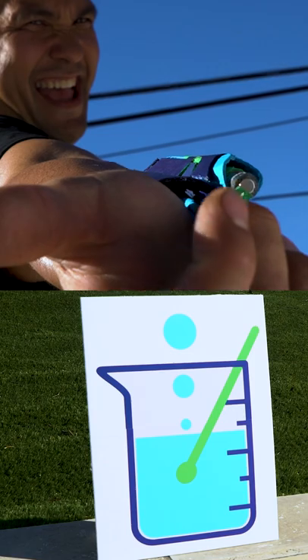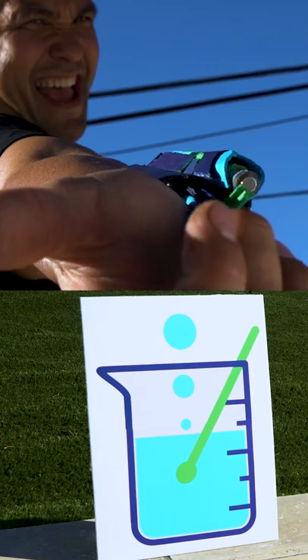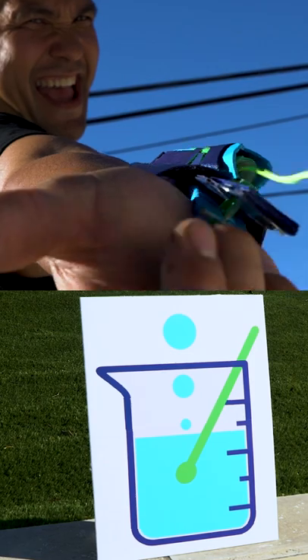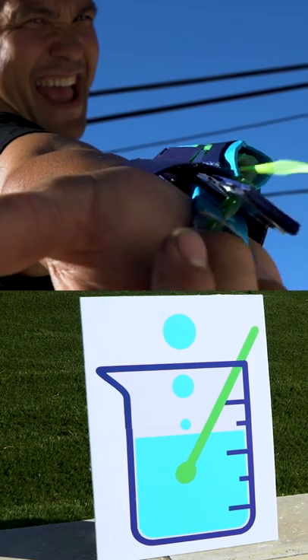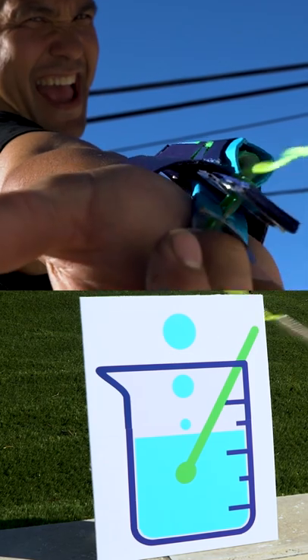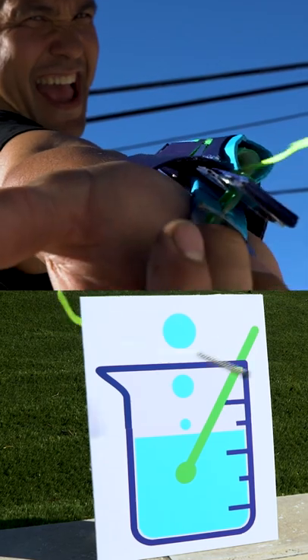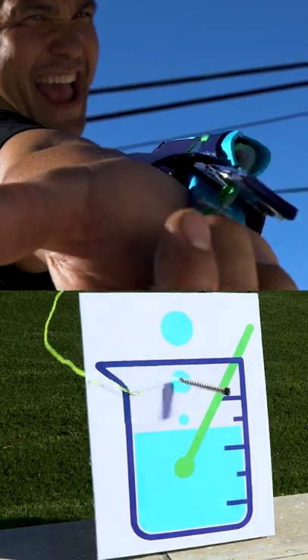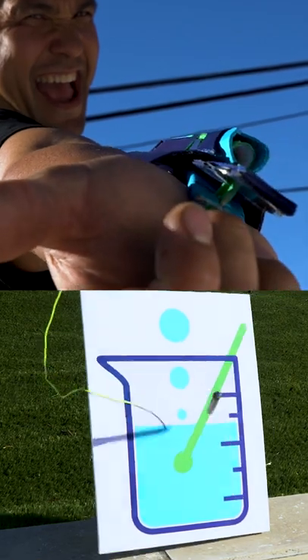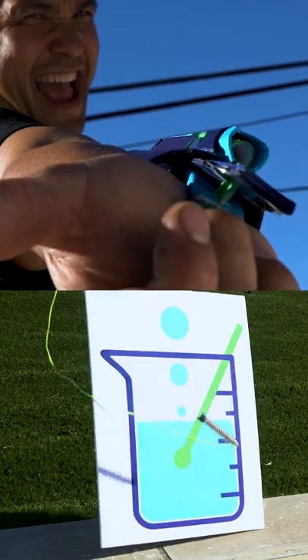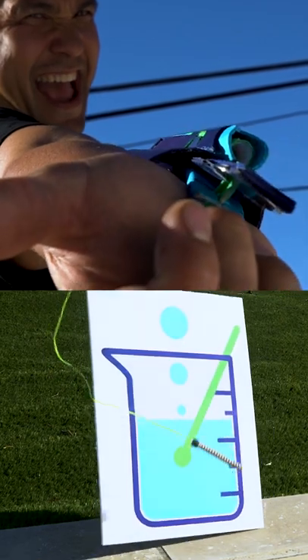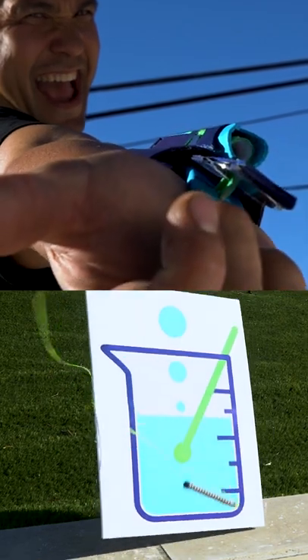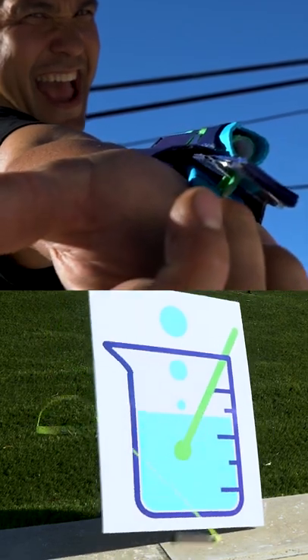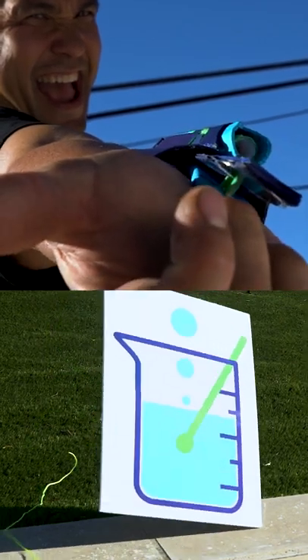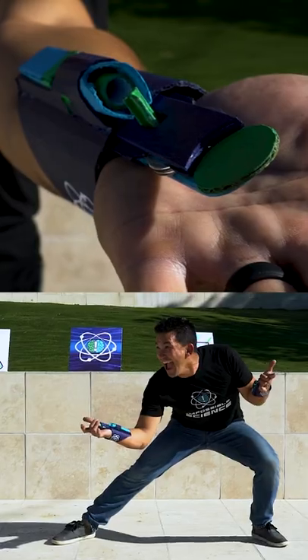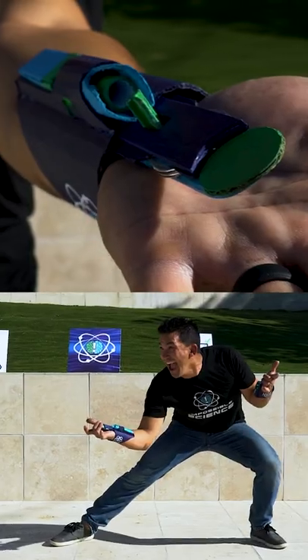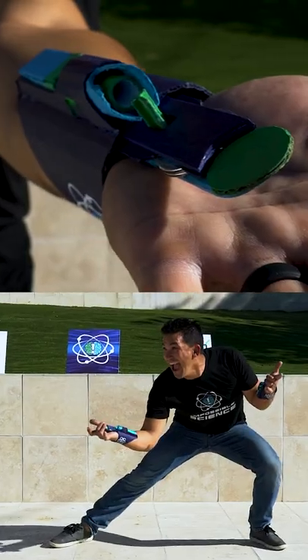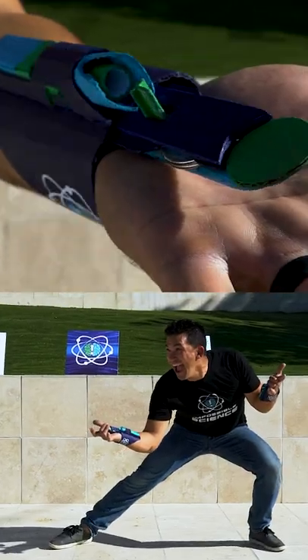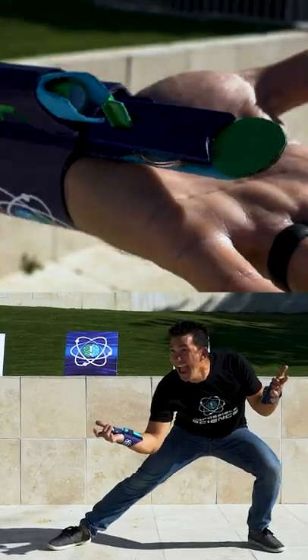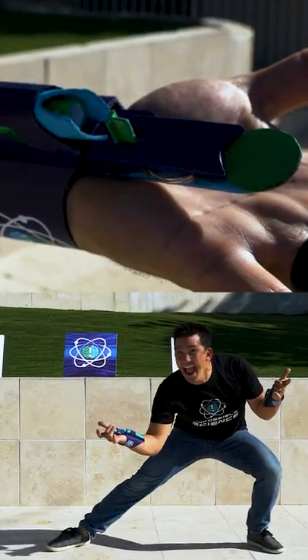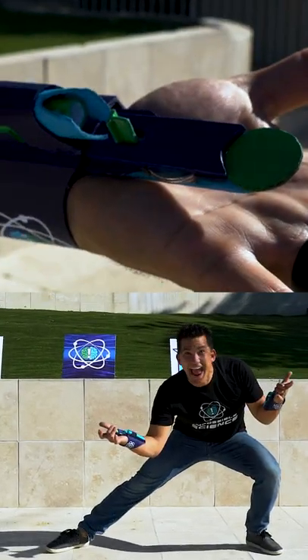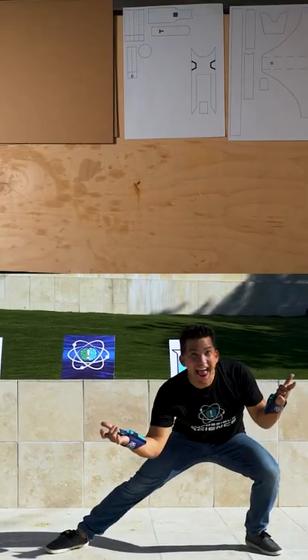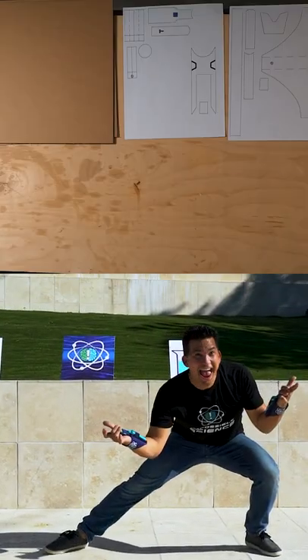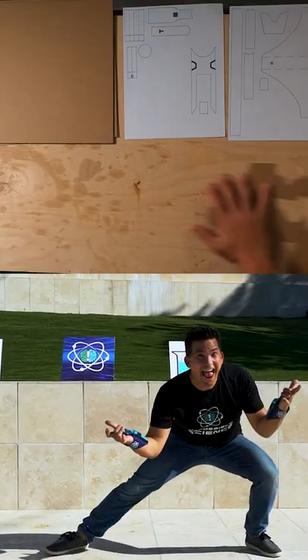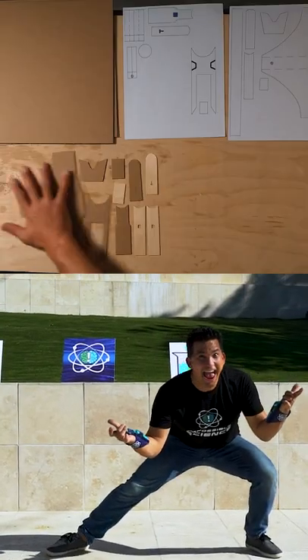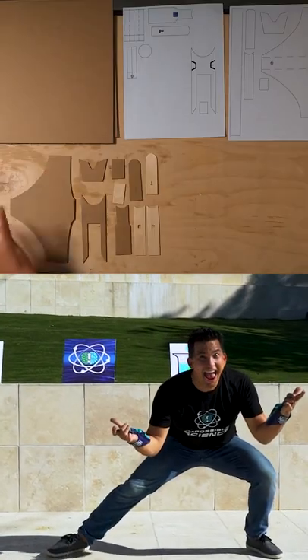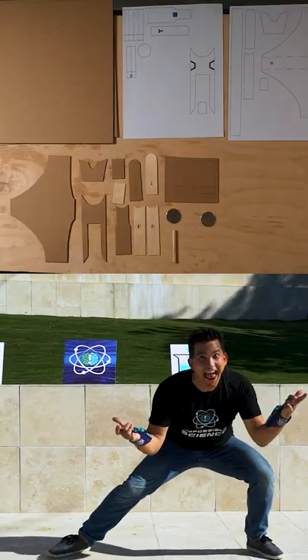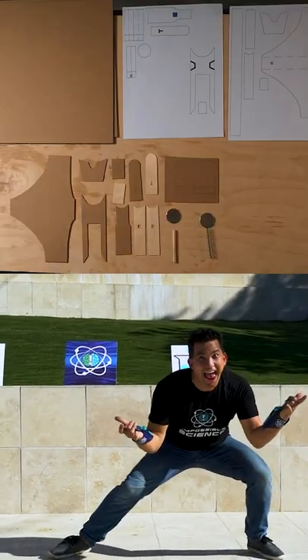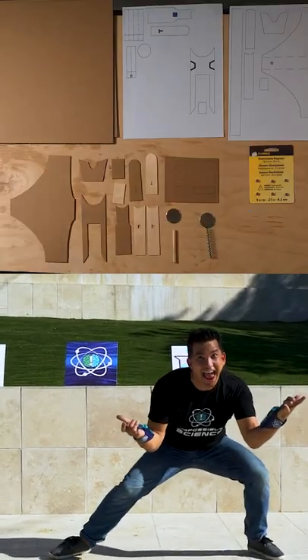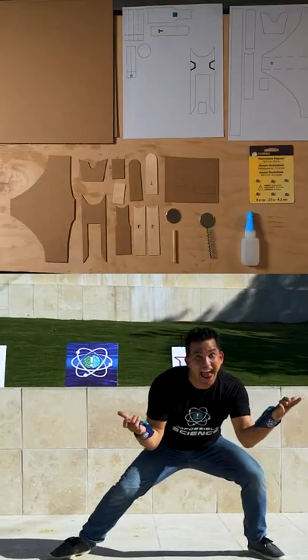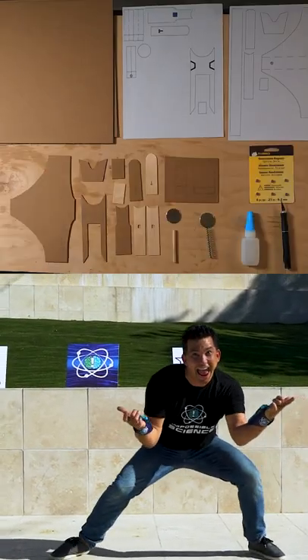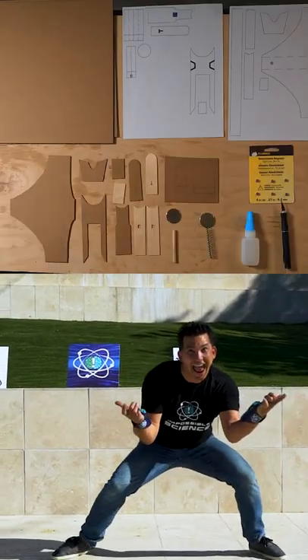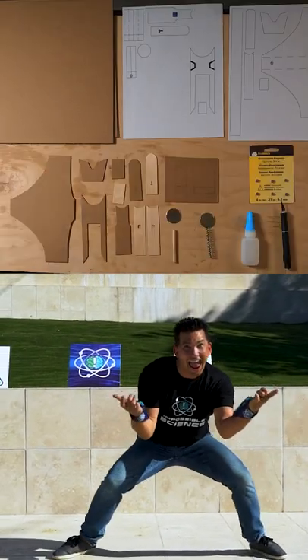Want to shoot webs like Spider-Man? Check out this DIY spider web slinger where you can build with the materials you can find at home.